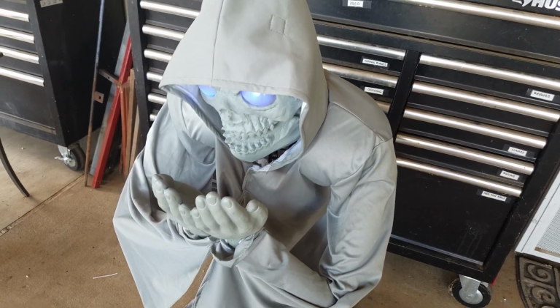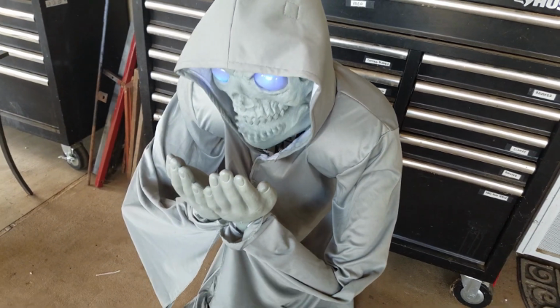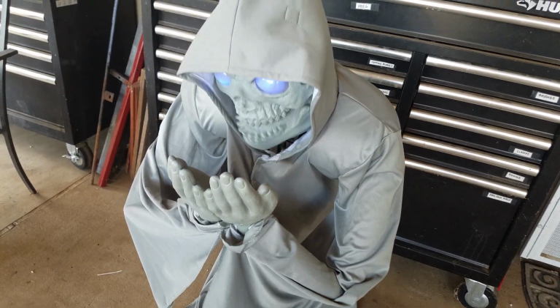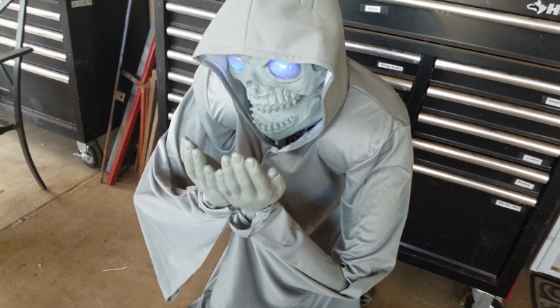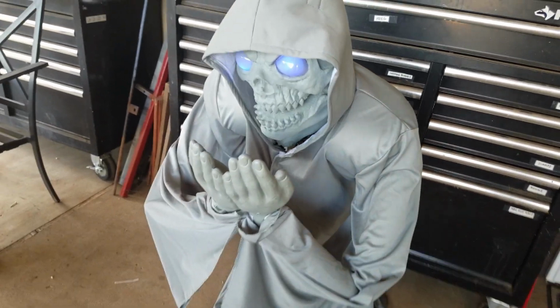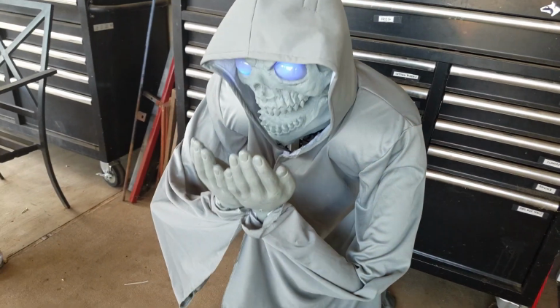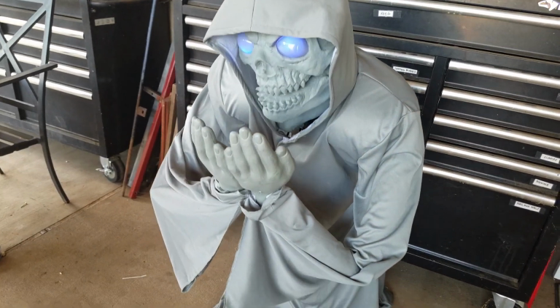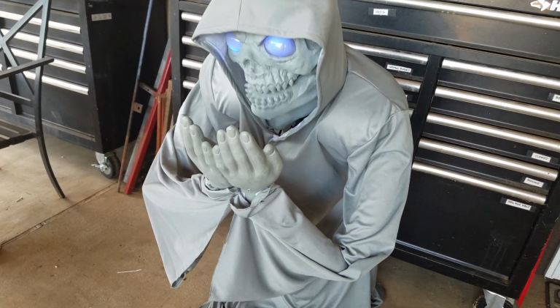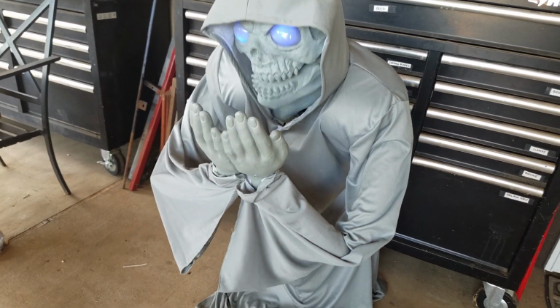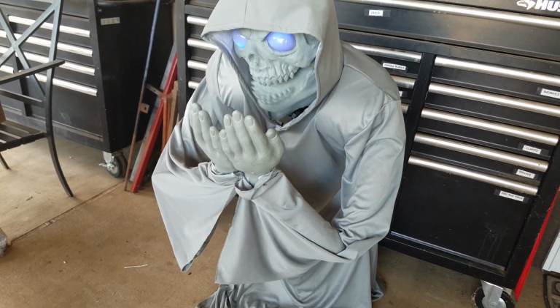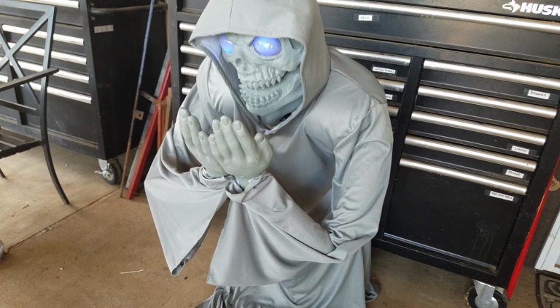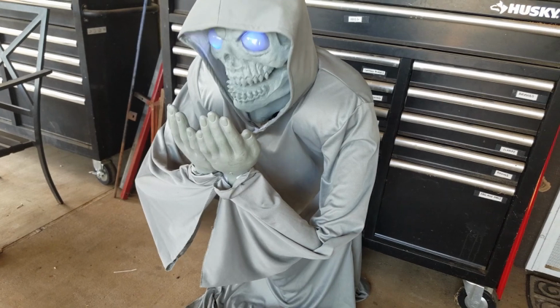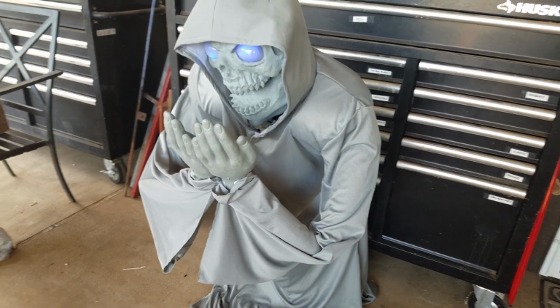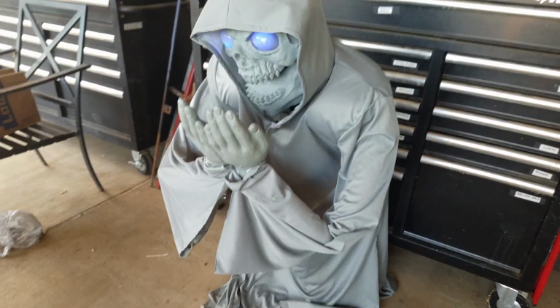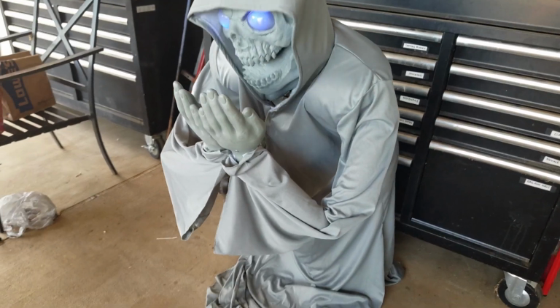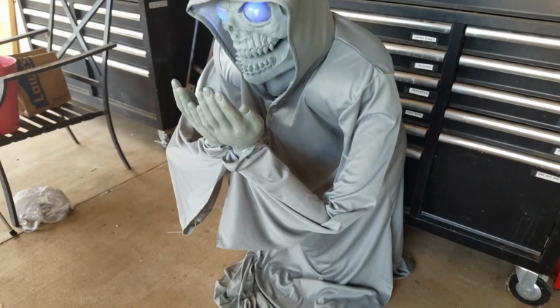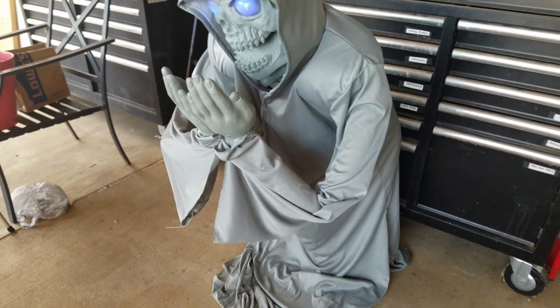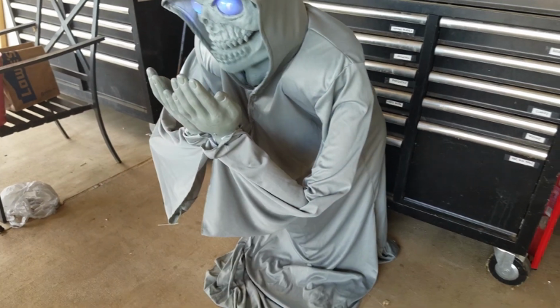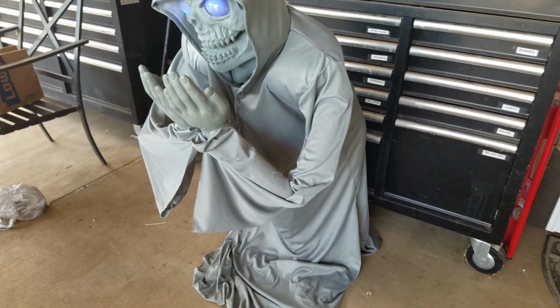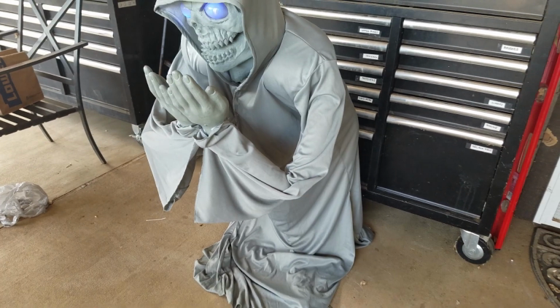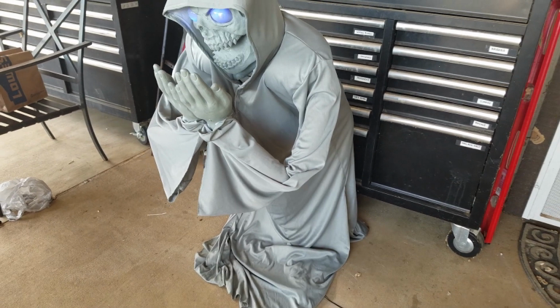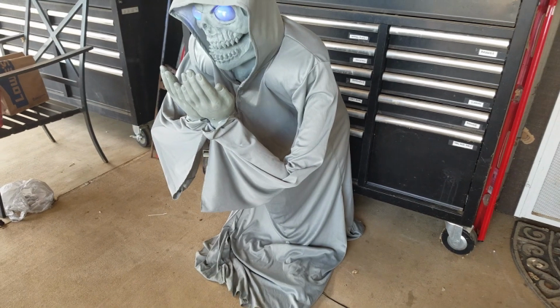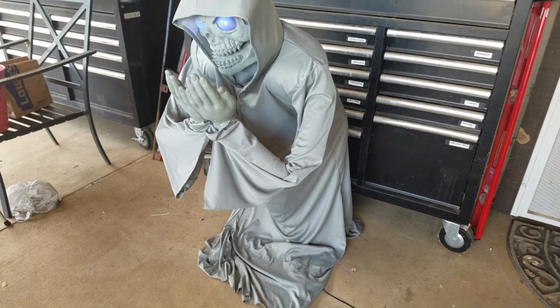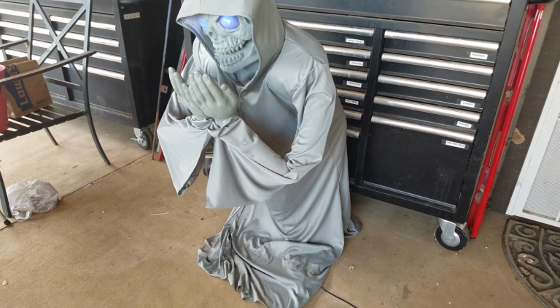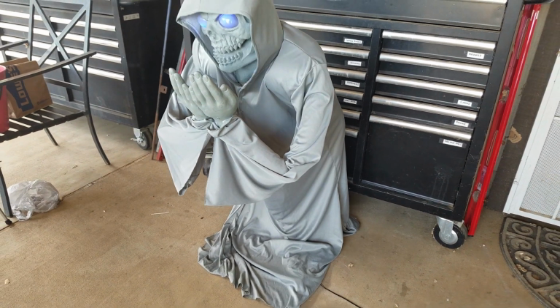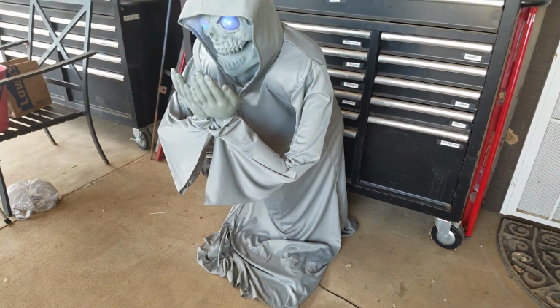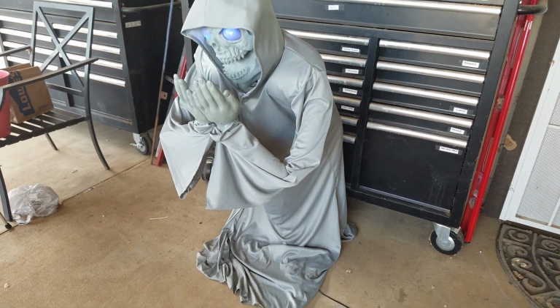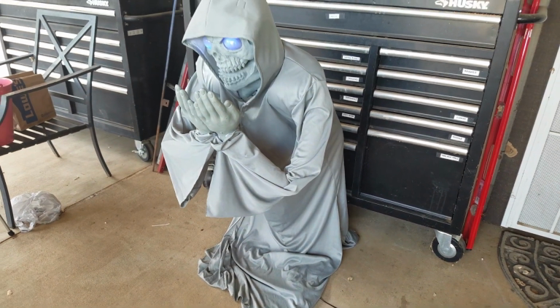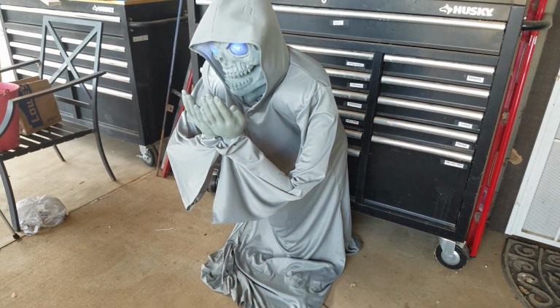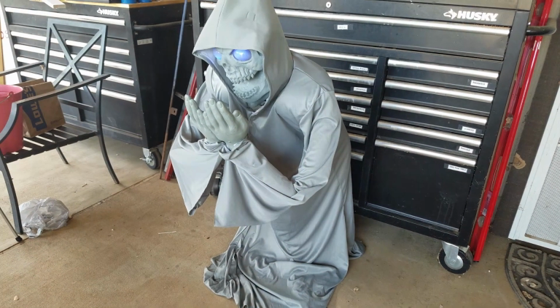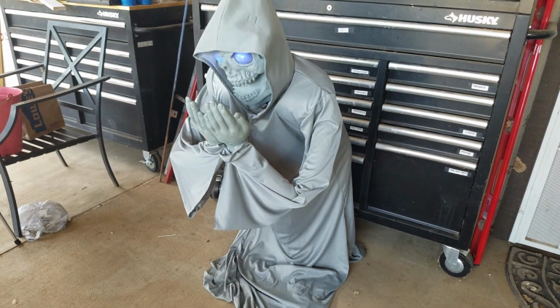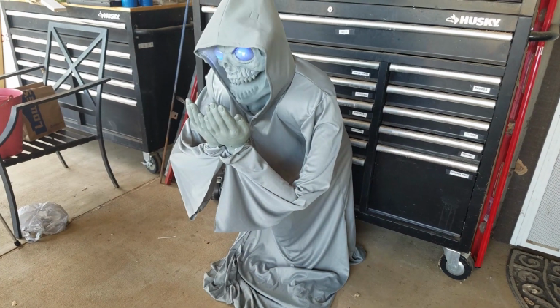Foolish mortal! Don't you think you can toy with death? Come, let us see what you're really made of.